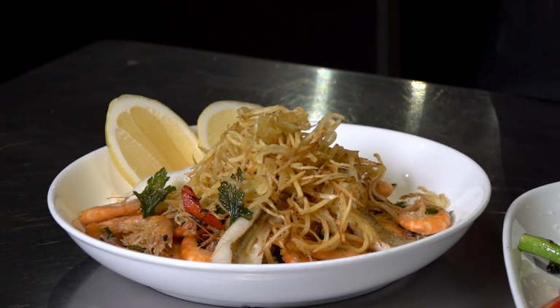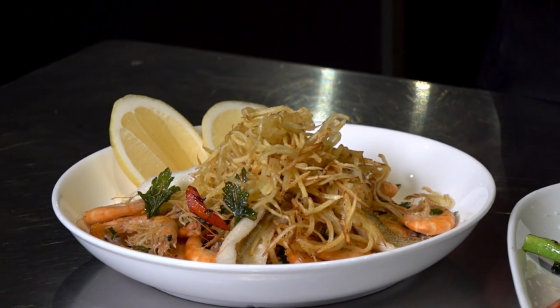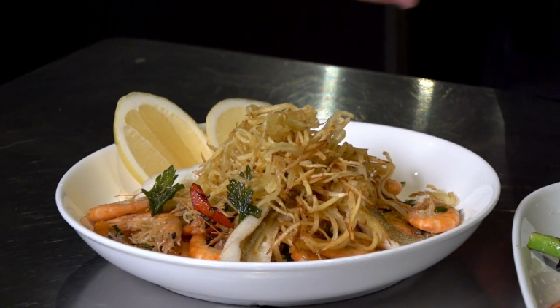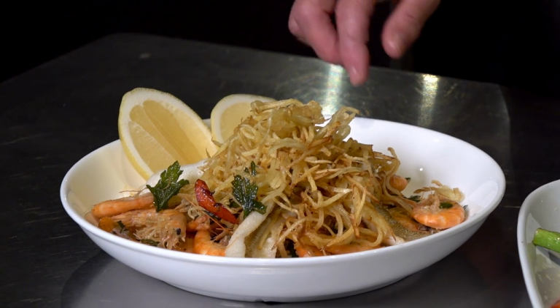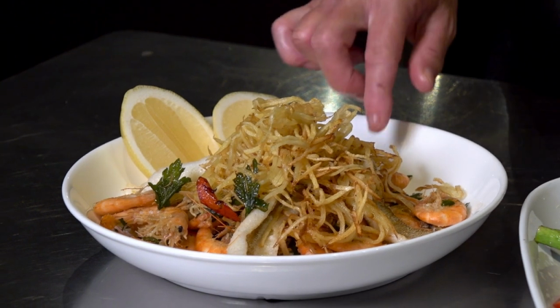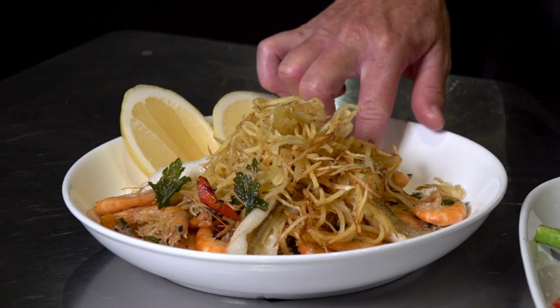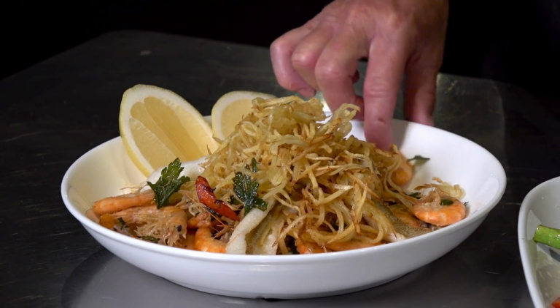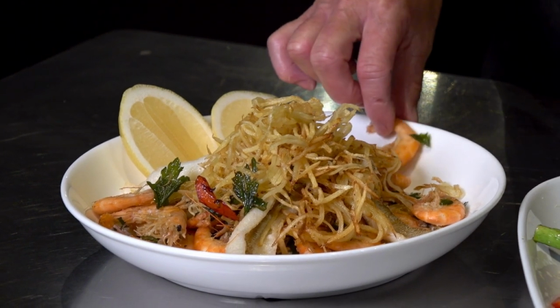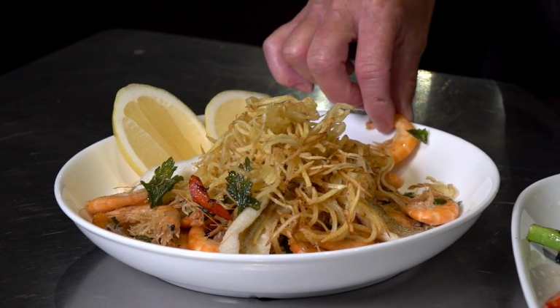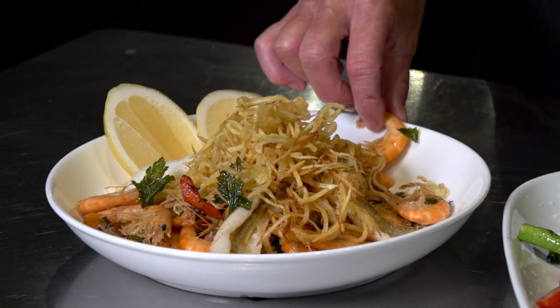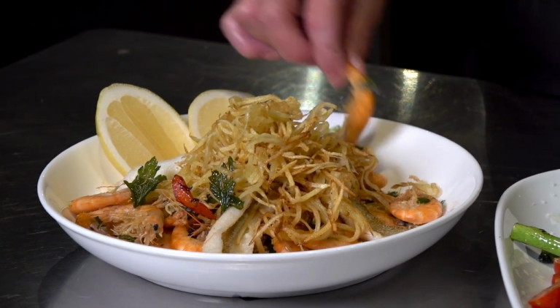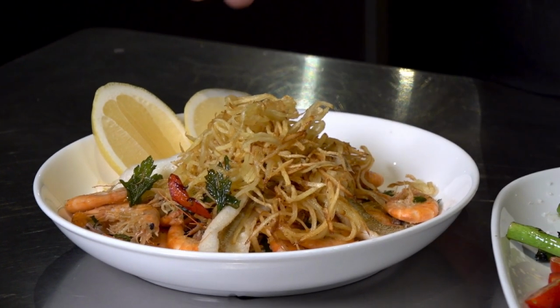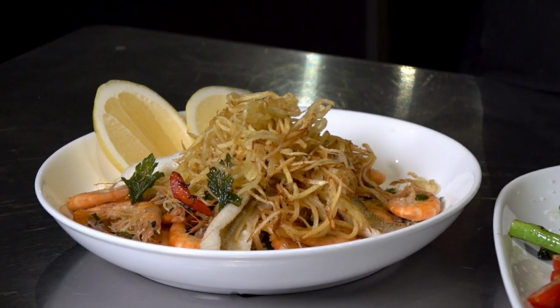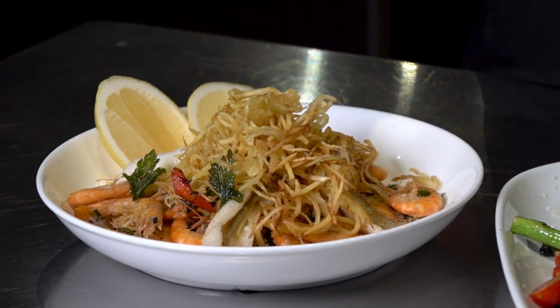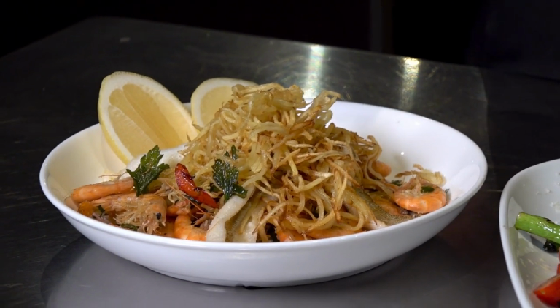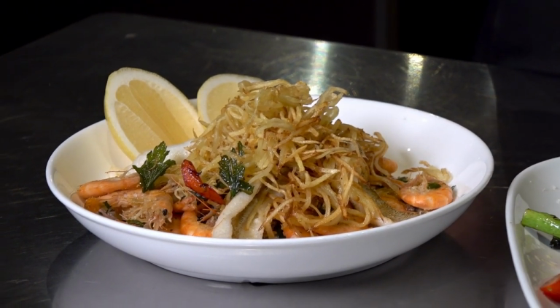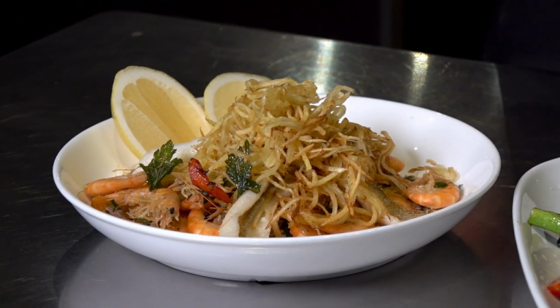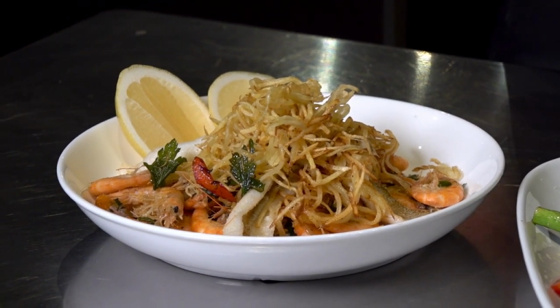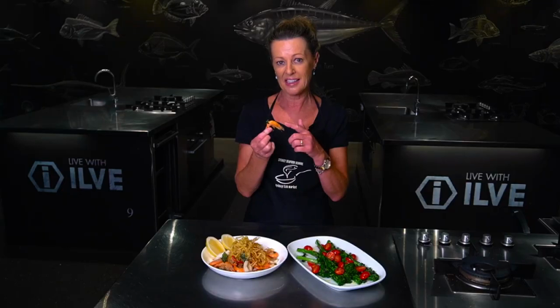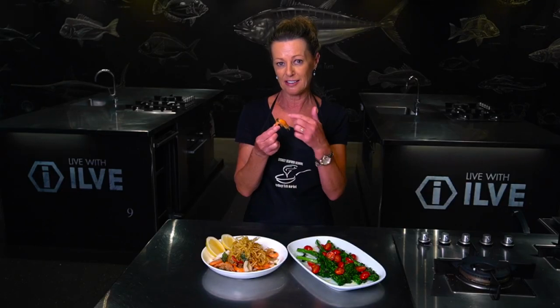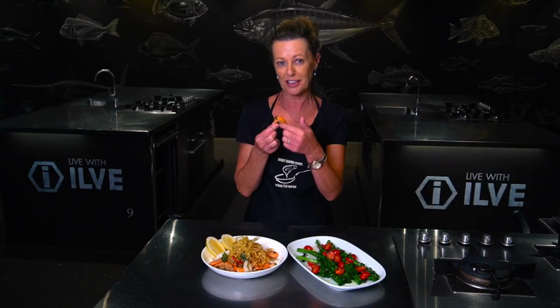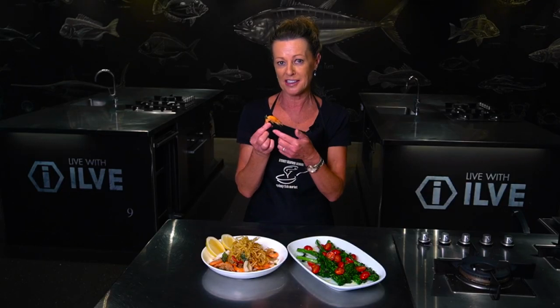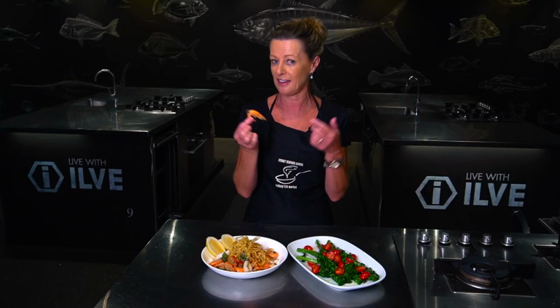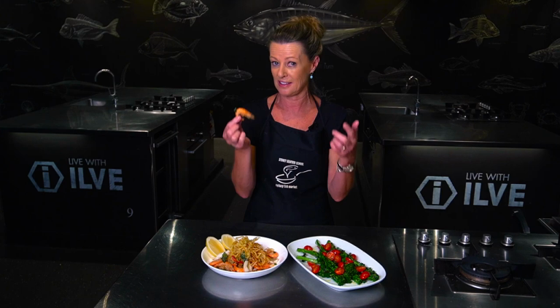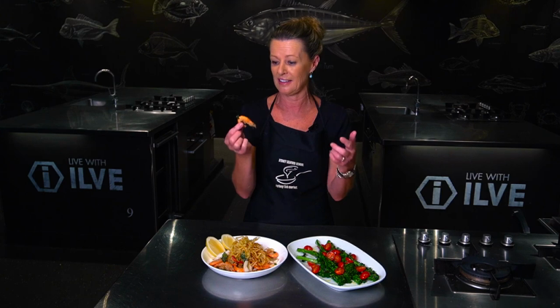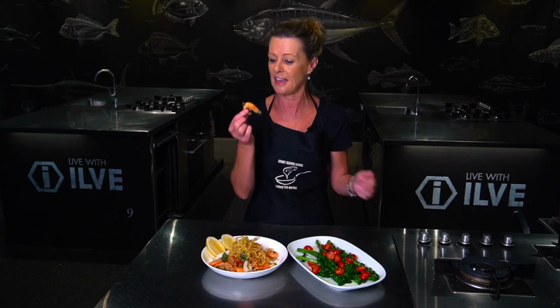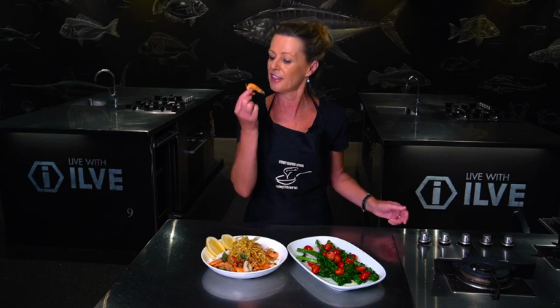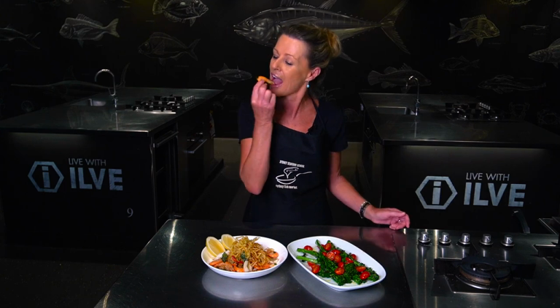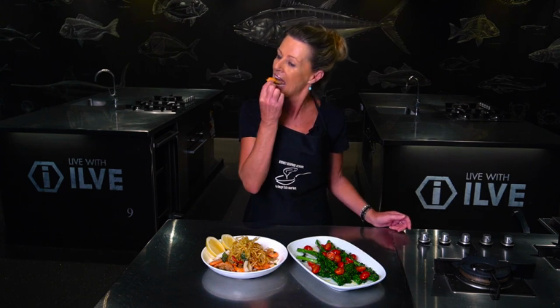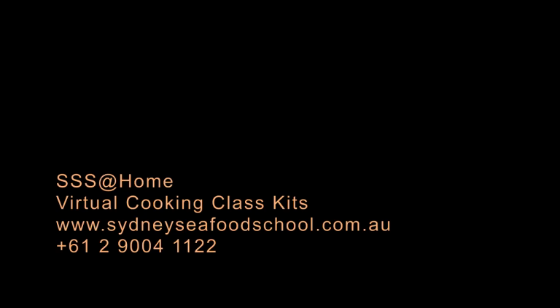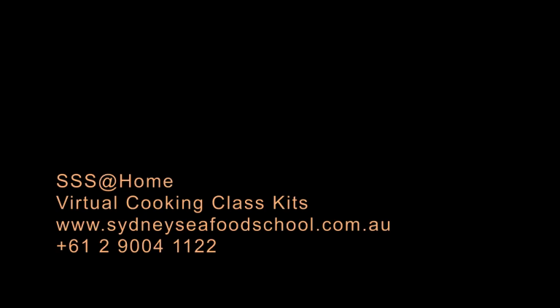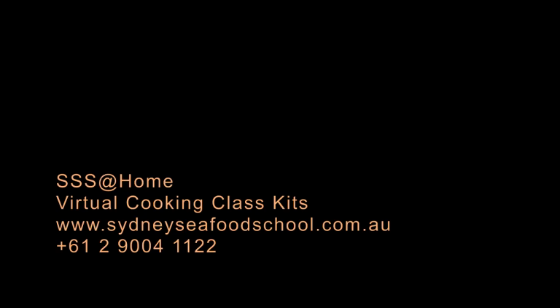And of course my favourite part, I get to taste. Don't forget — it's heads, shells, tails. It's everything. Enjoy.